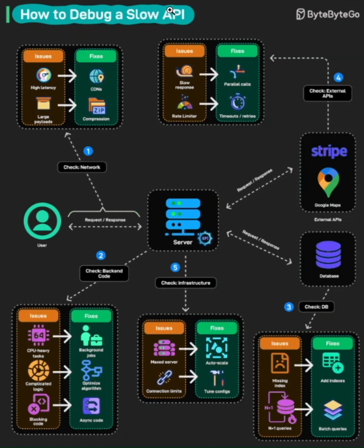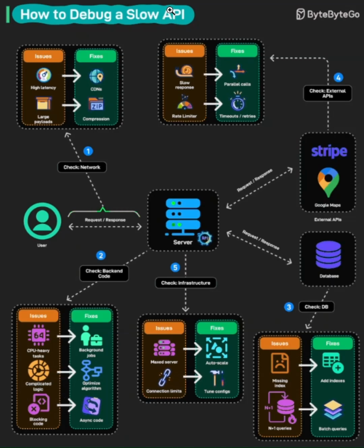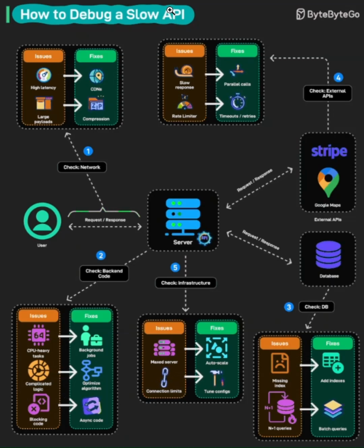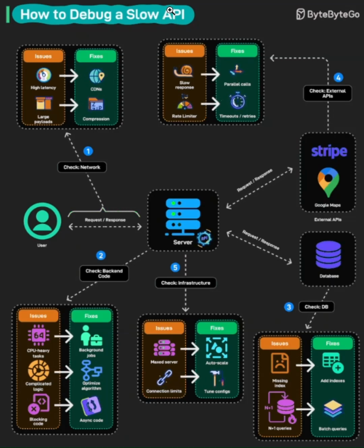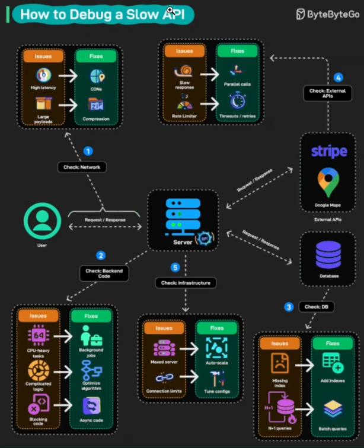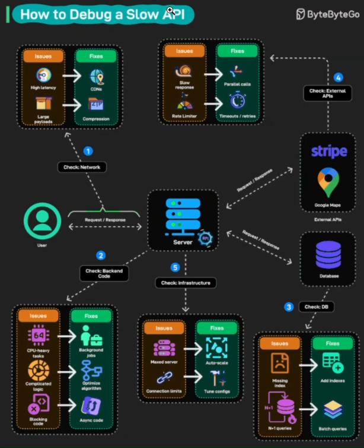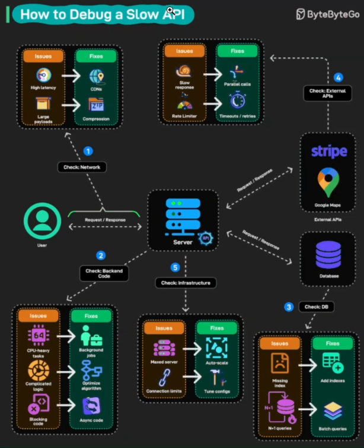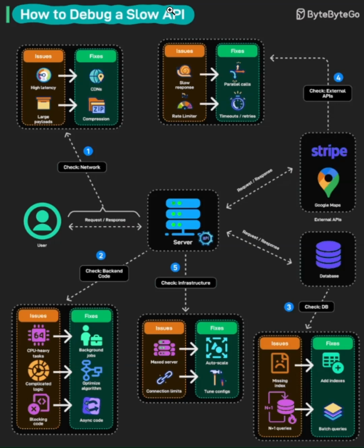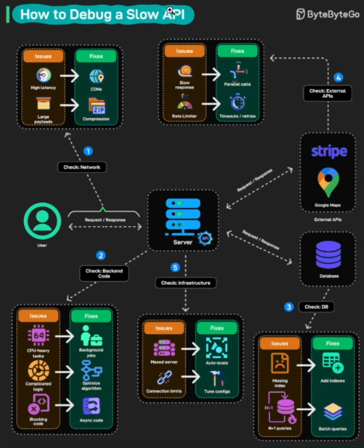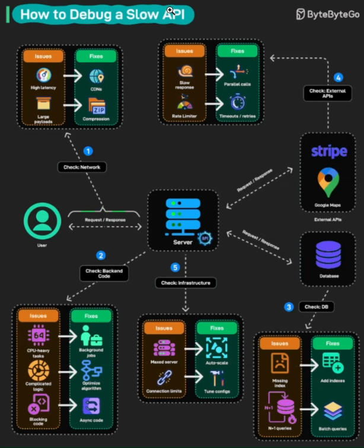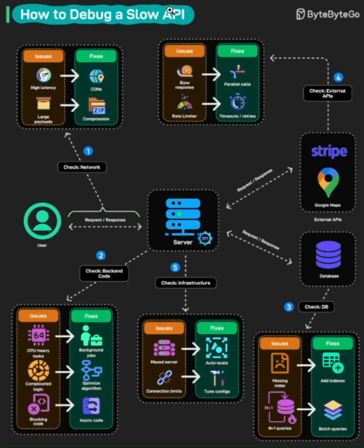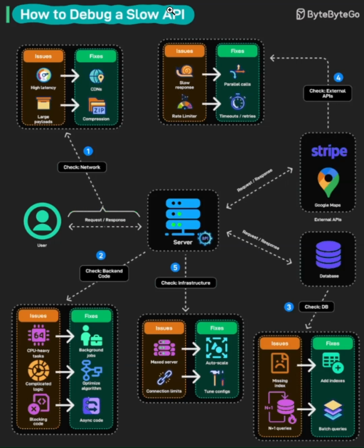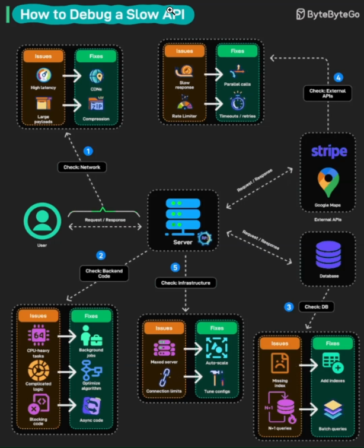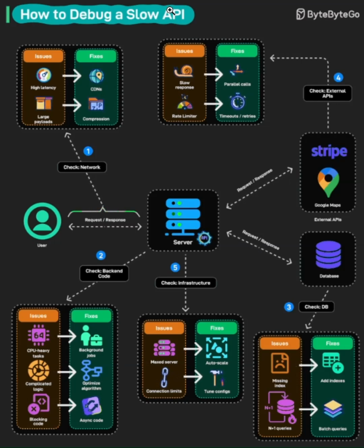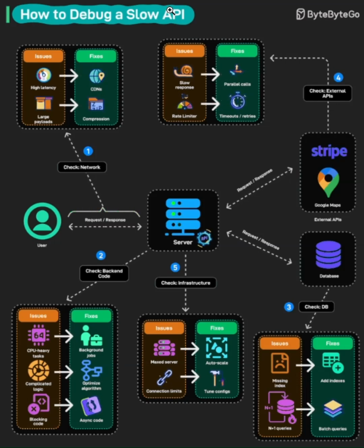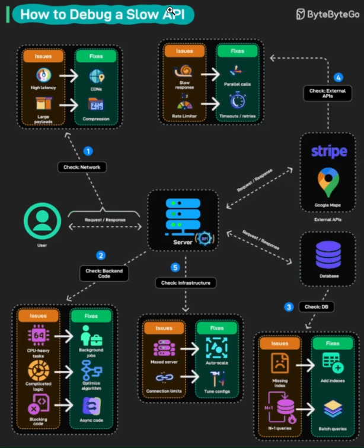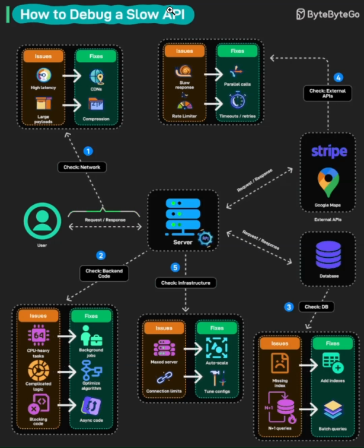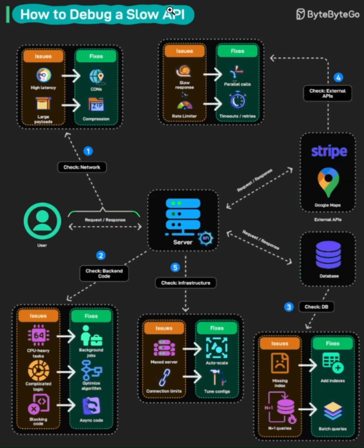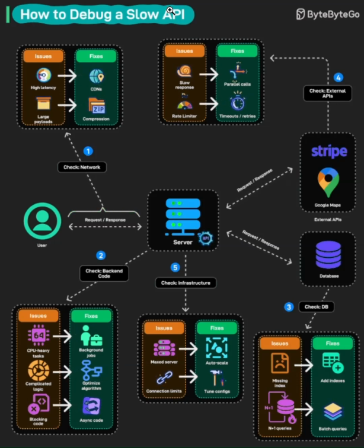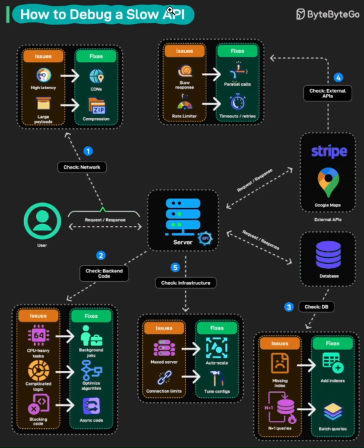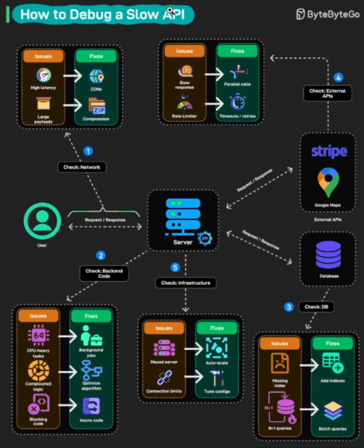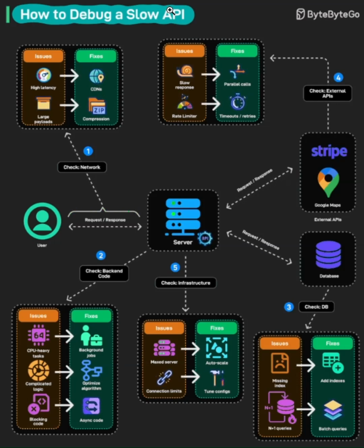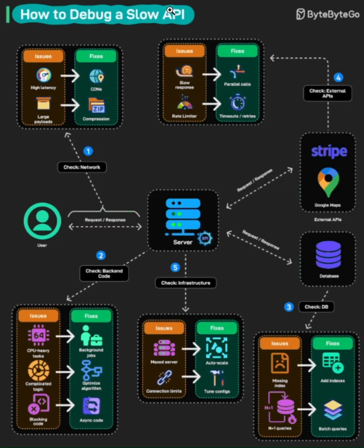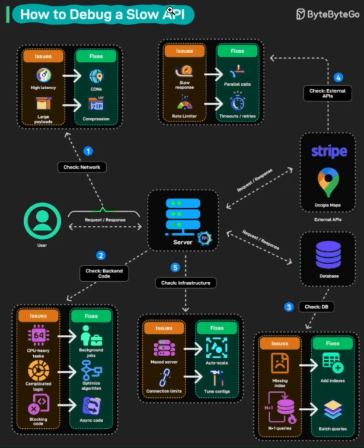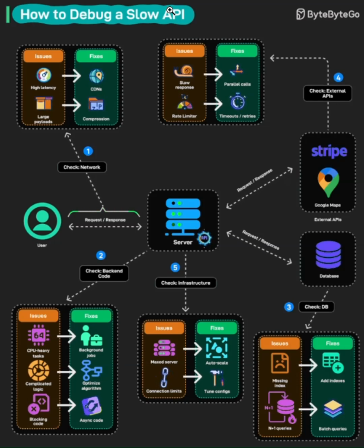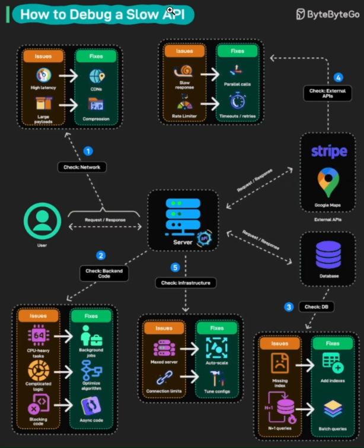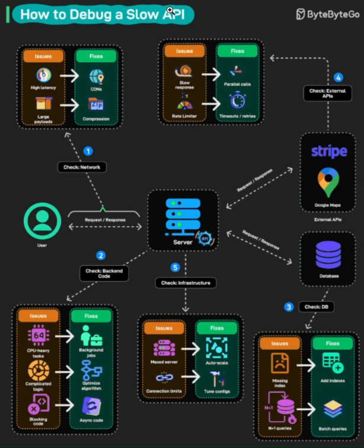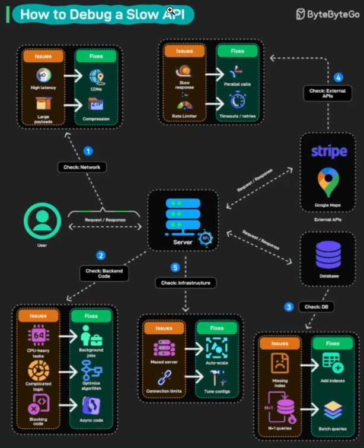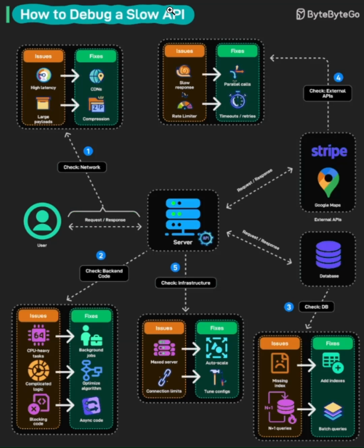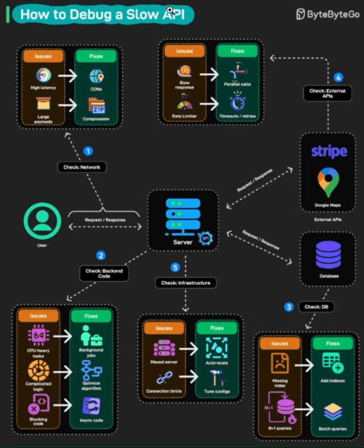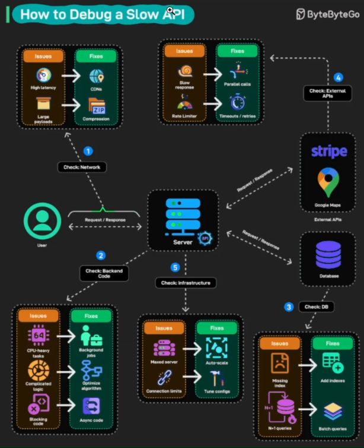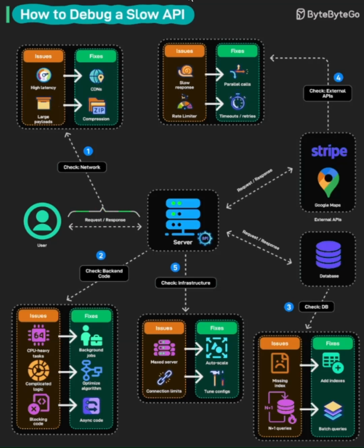This diagram shows us five critical checkpoints when debugging API performance. Let's break them down step by step.